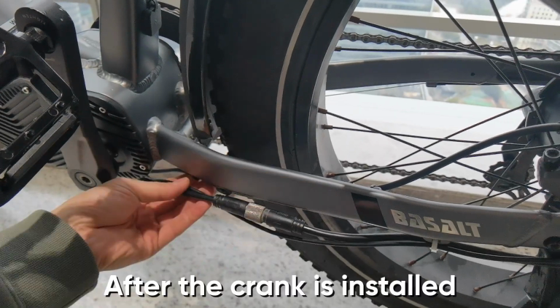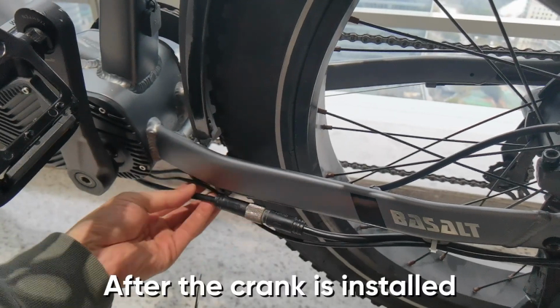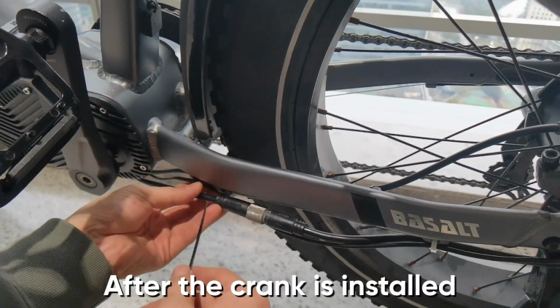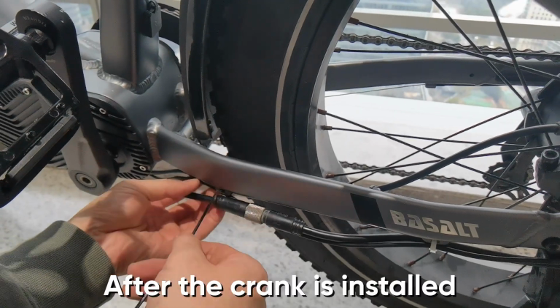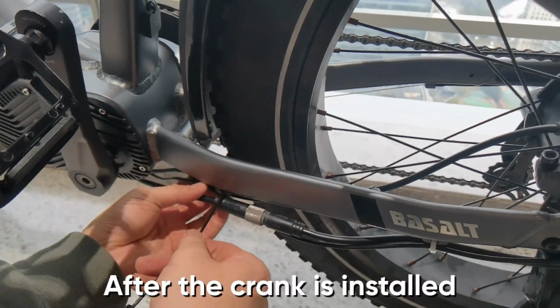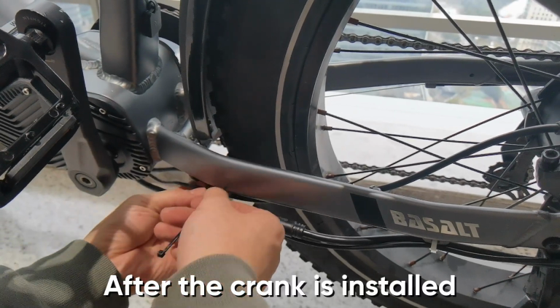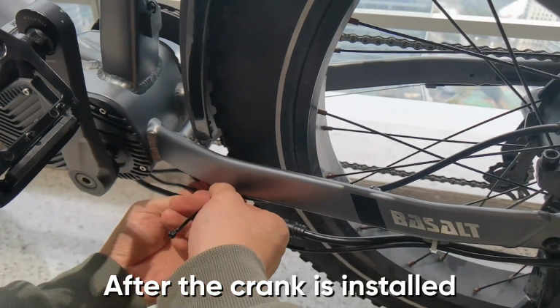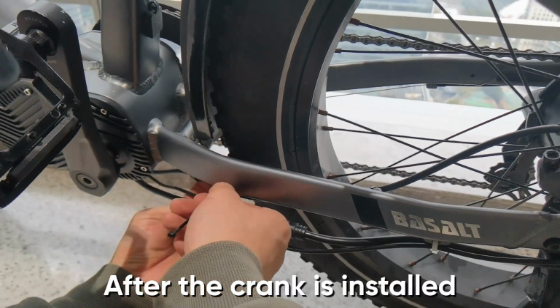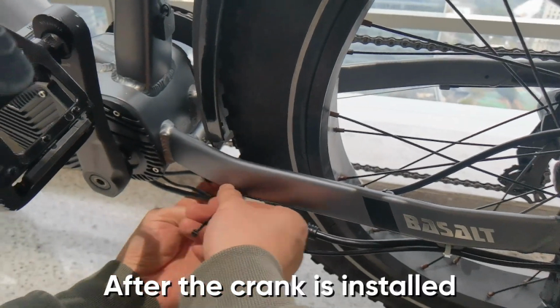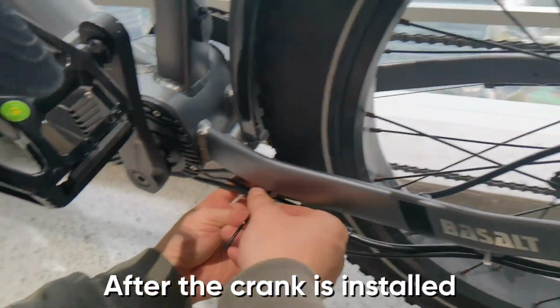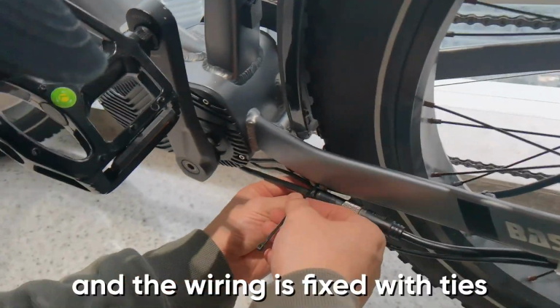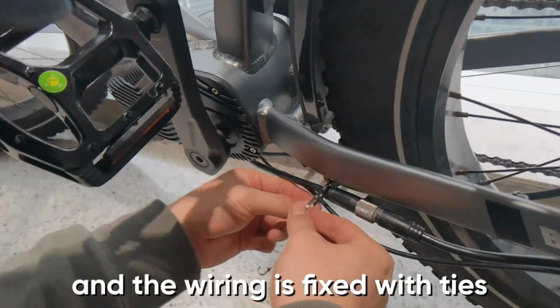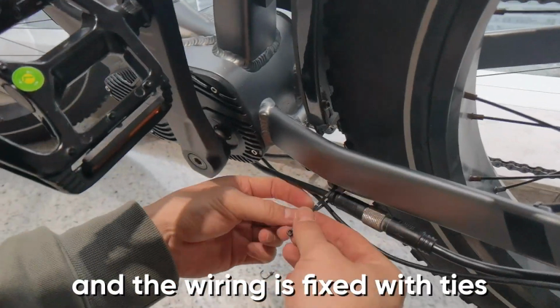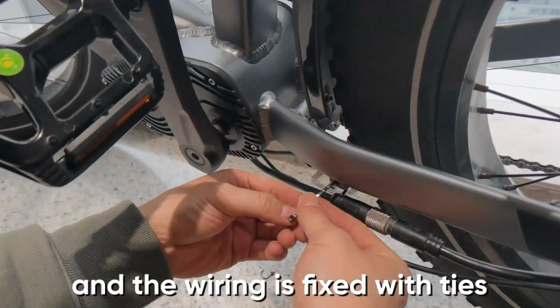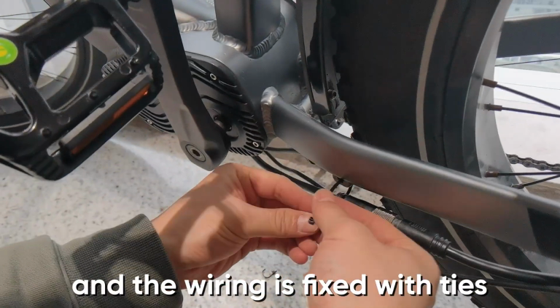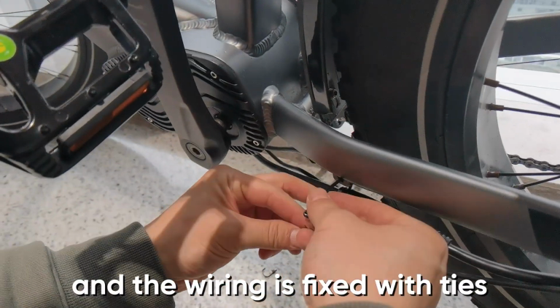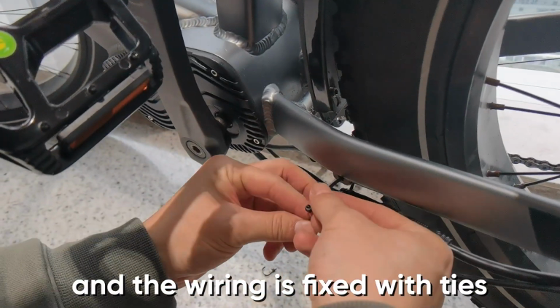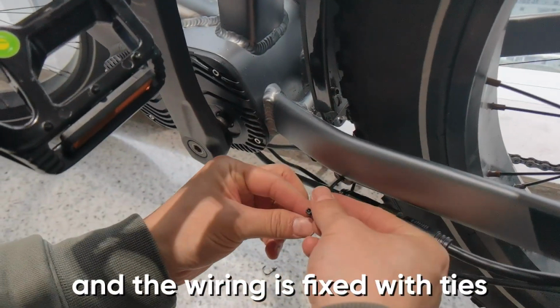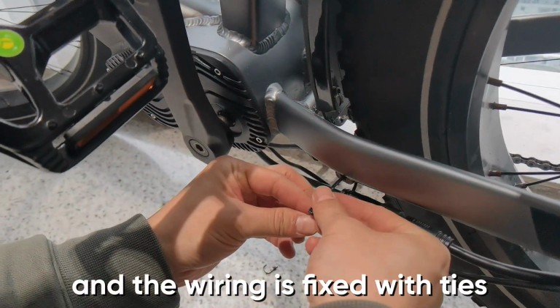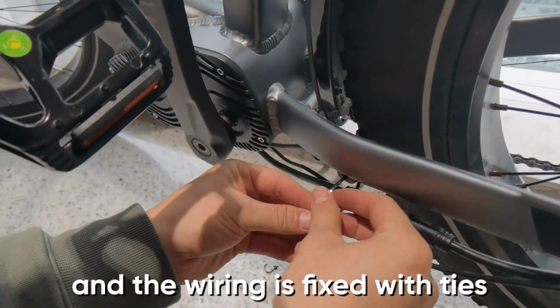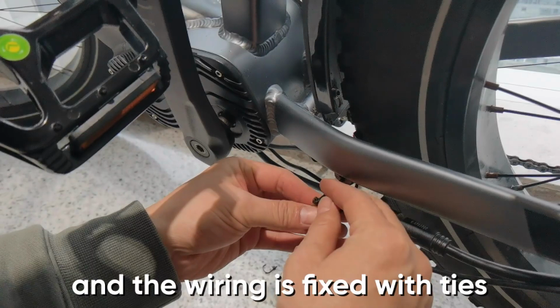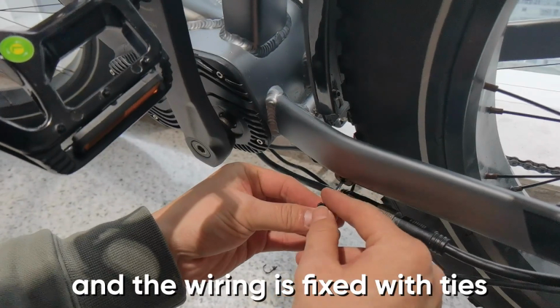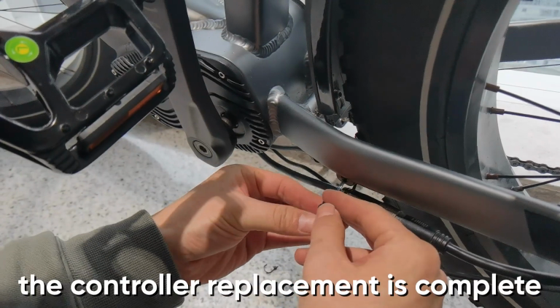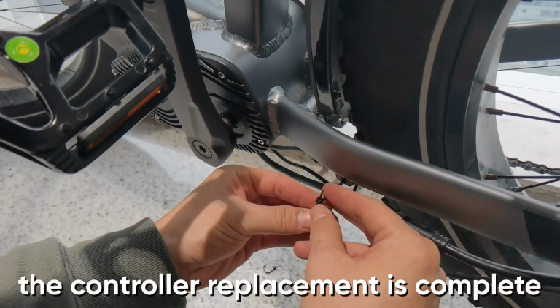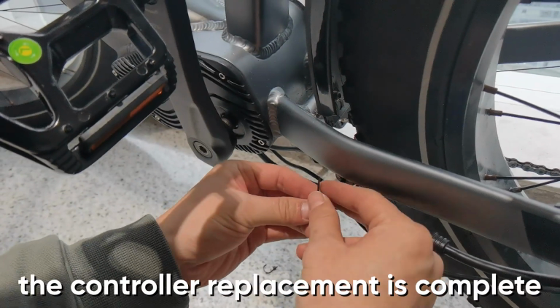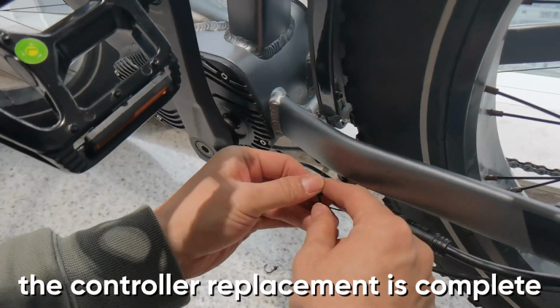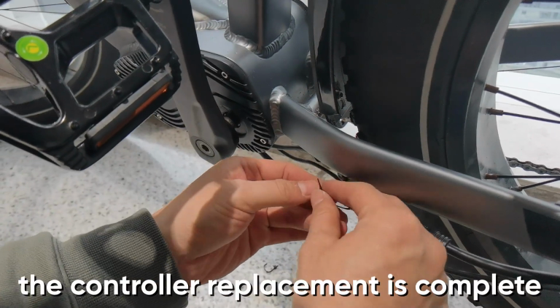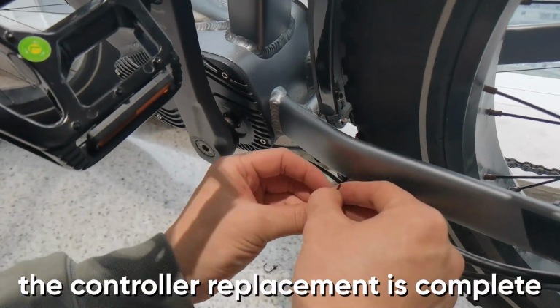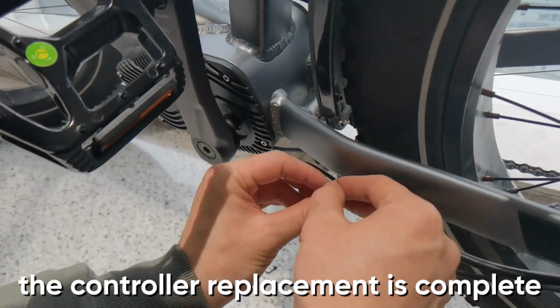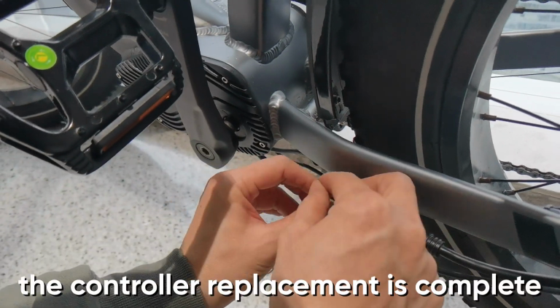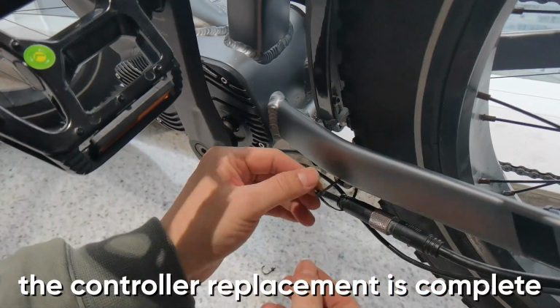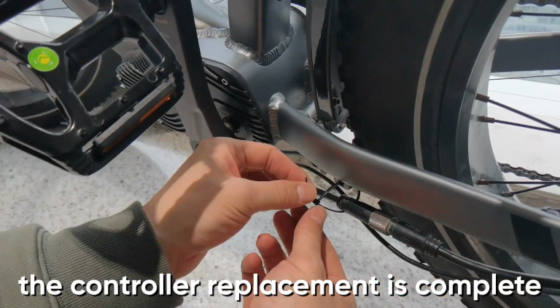After the crank is installed and the wiring is fixed with ties, the controller replacement is complete.